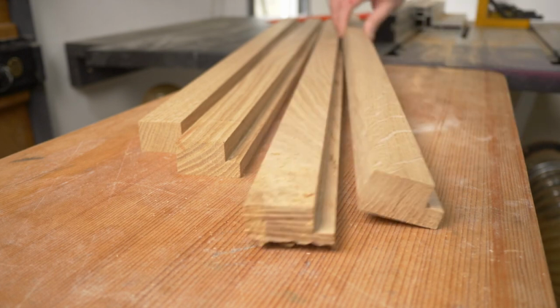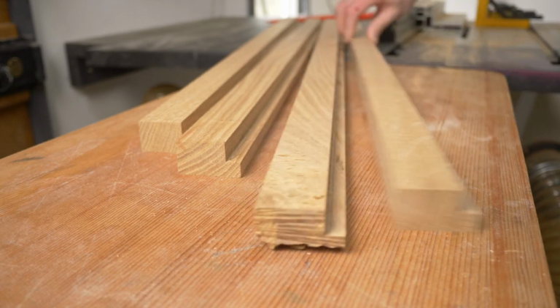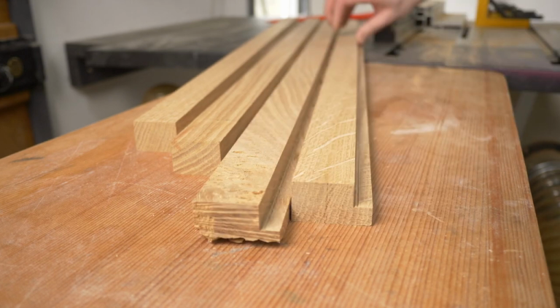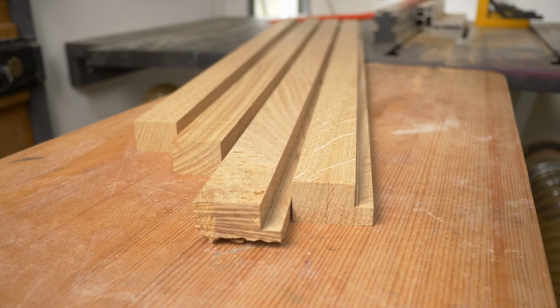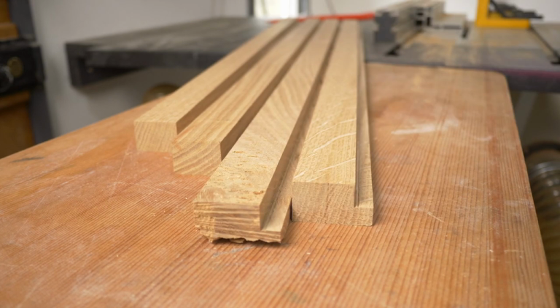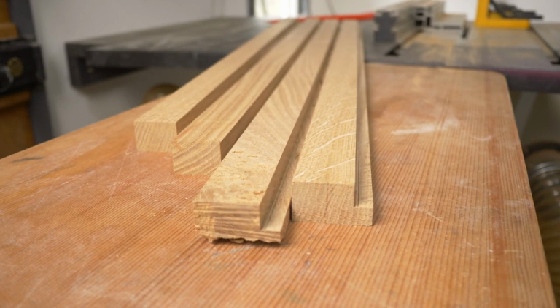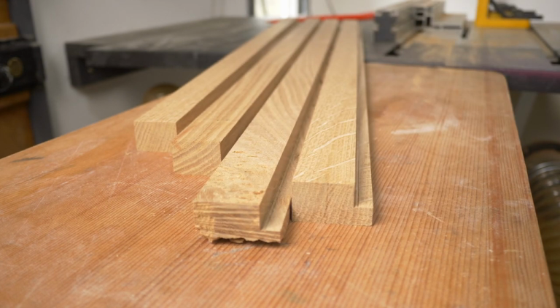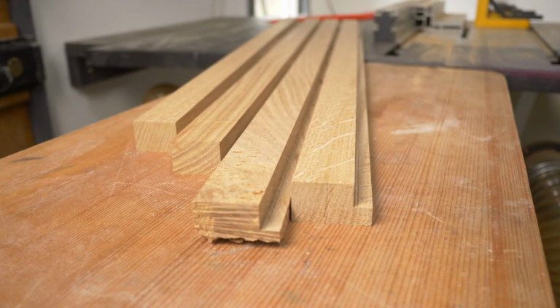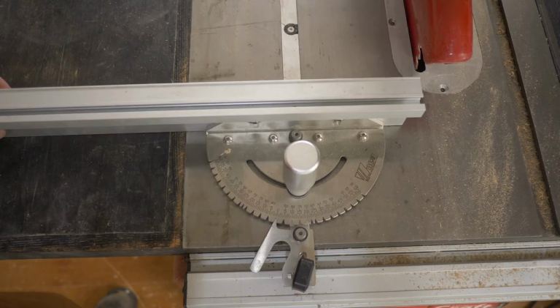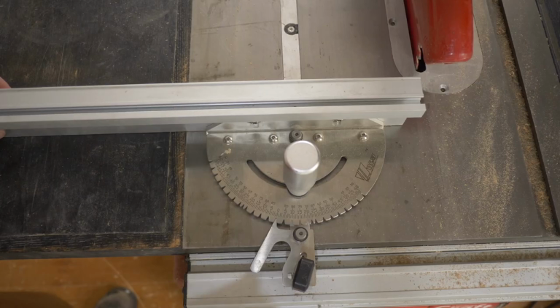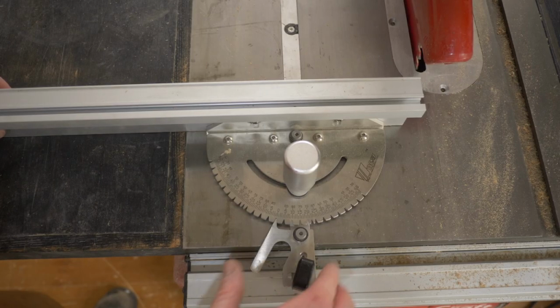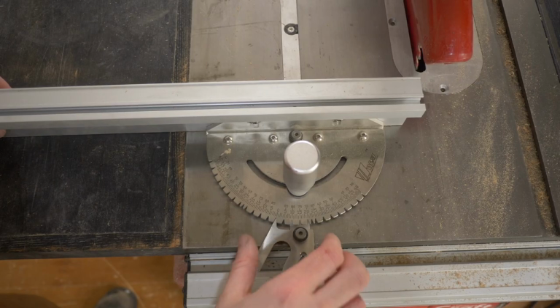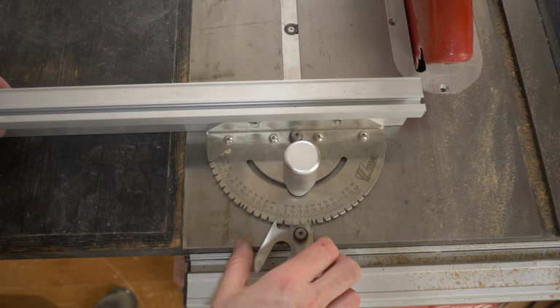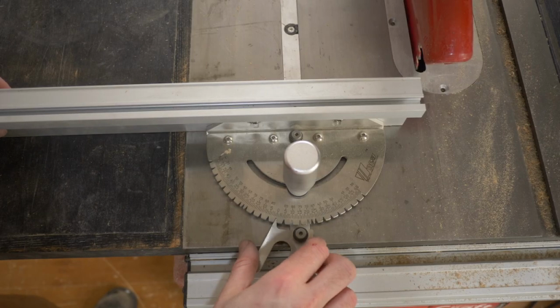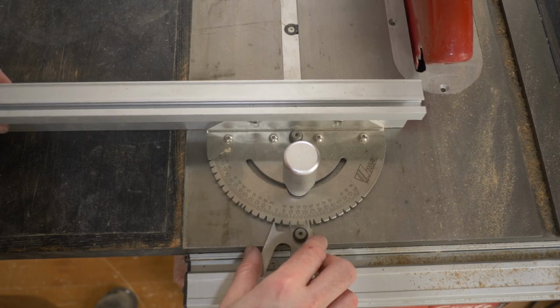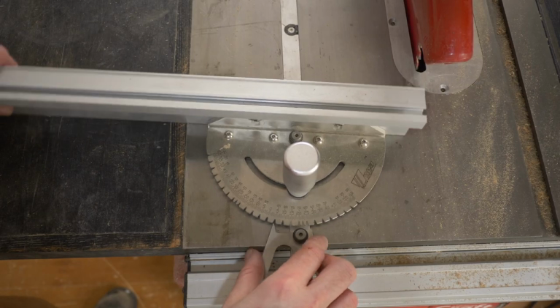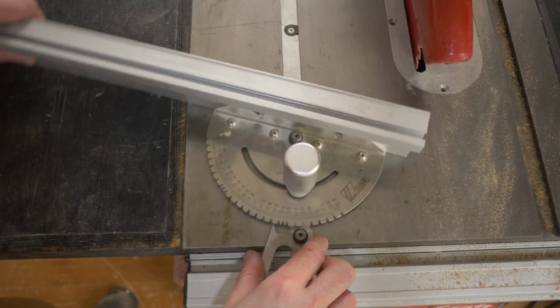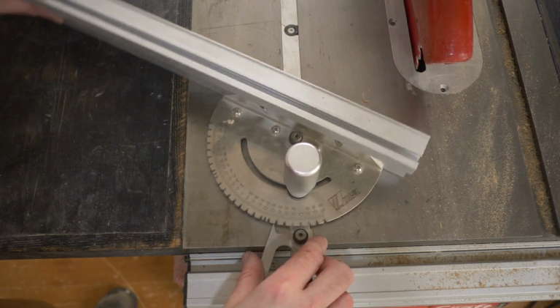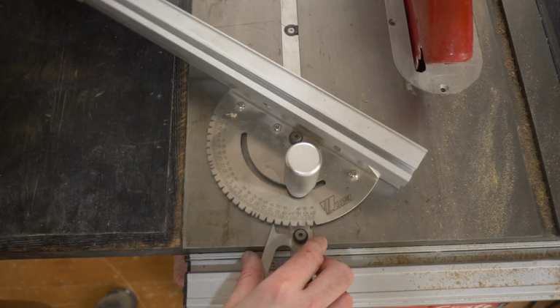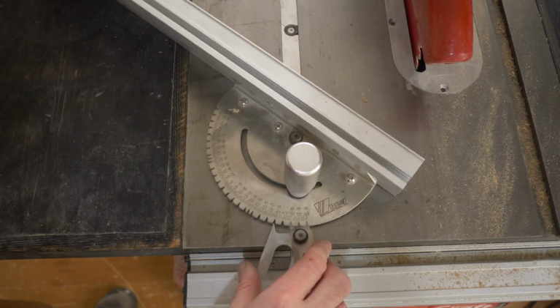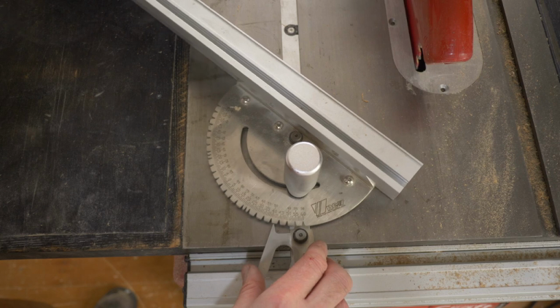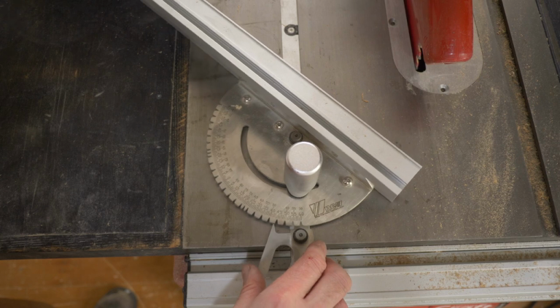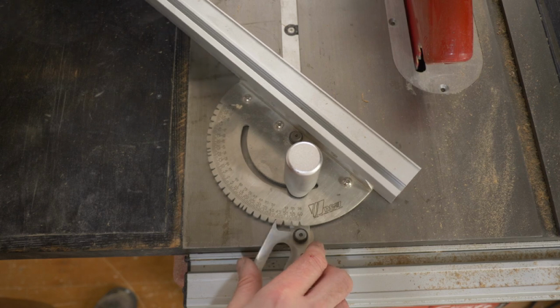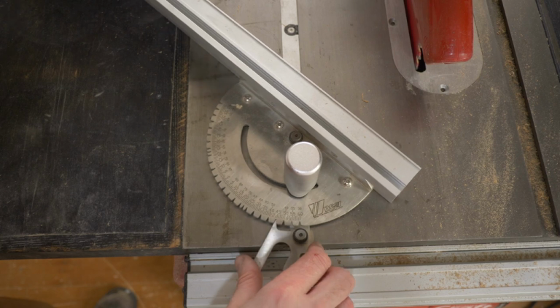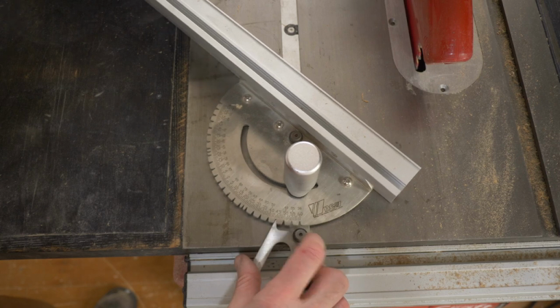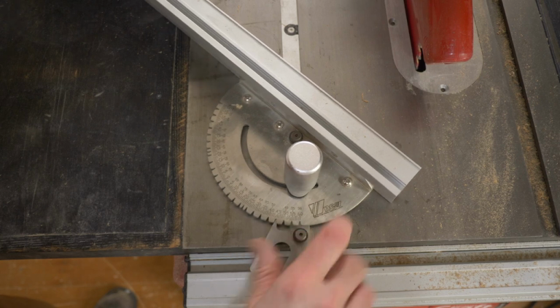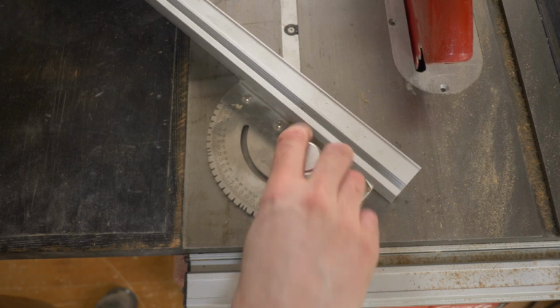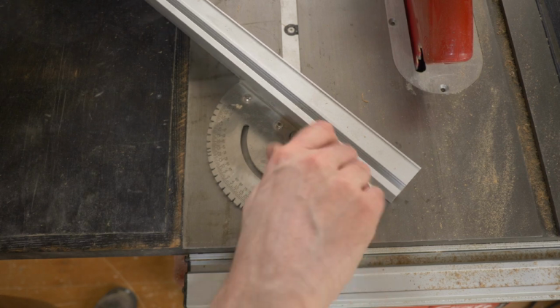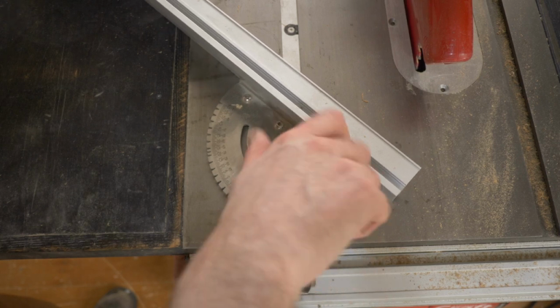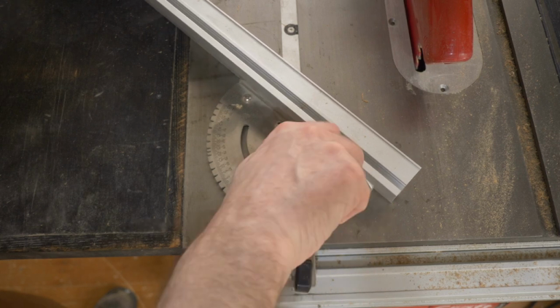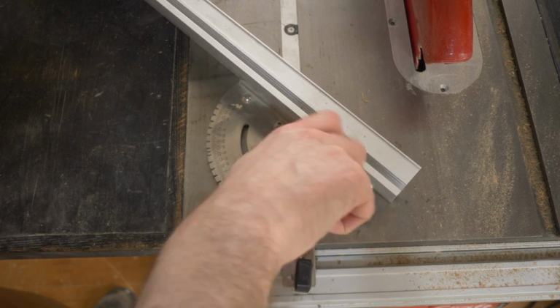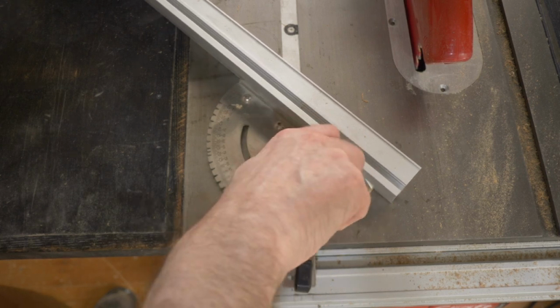Very simple, but I want to do something a bit more interesting with them later. So now to actually start cutting the frame.